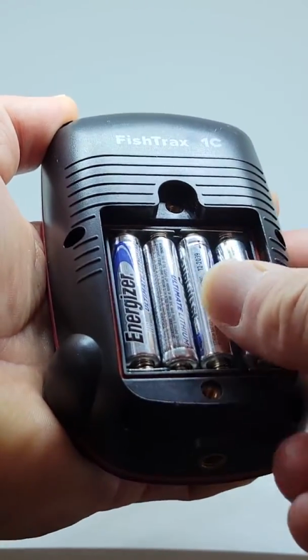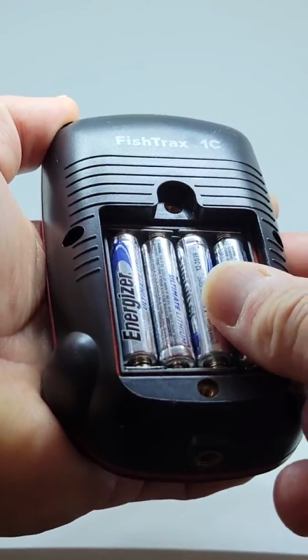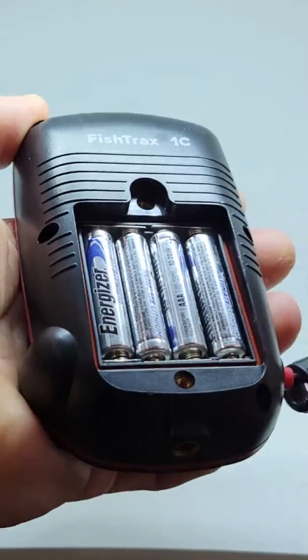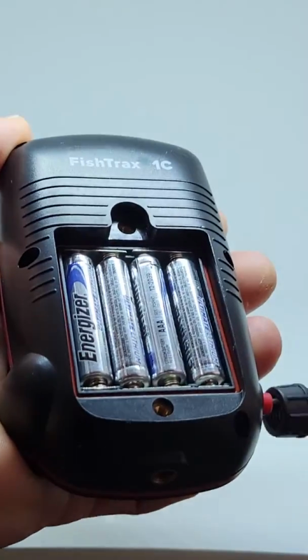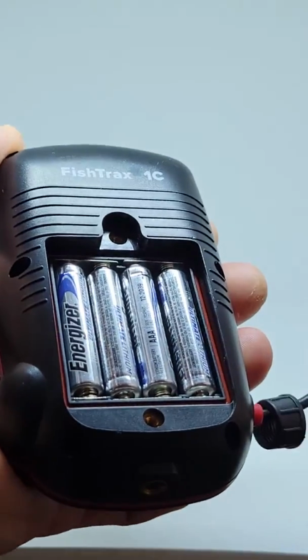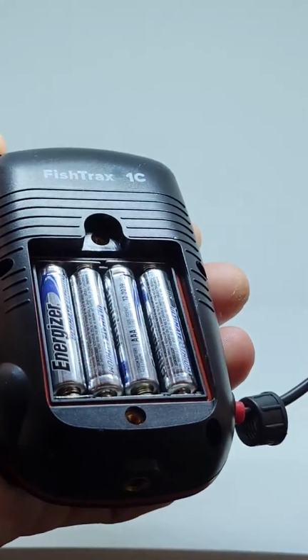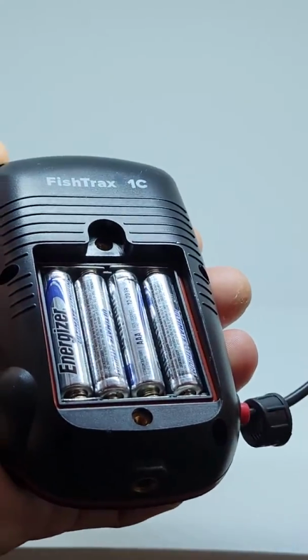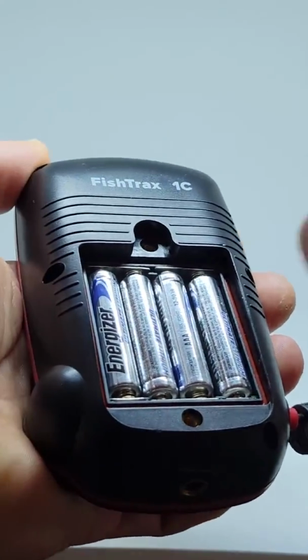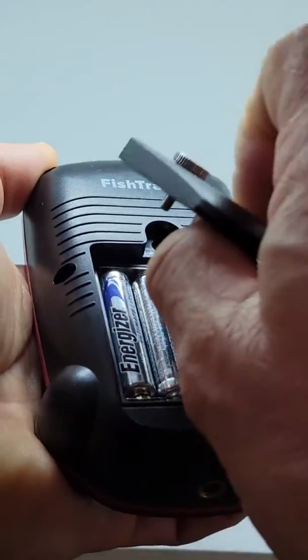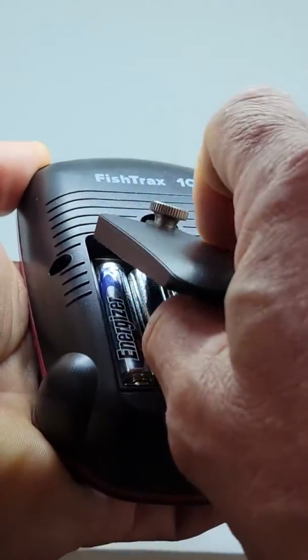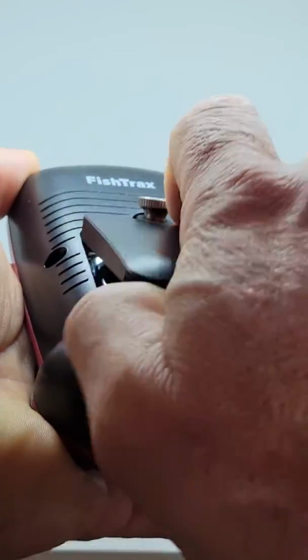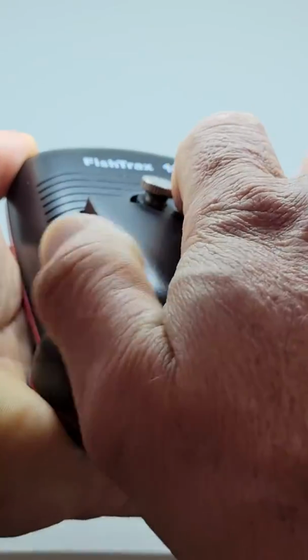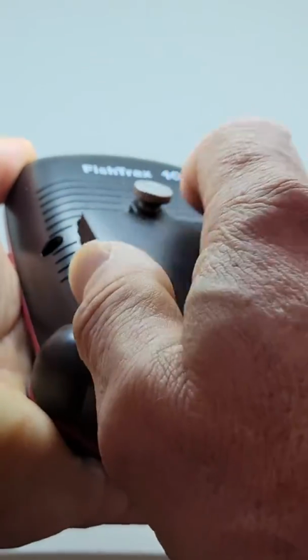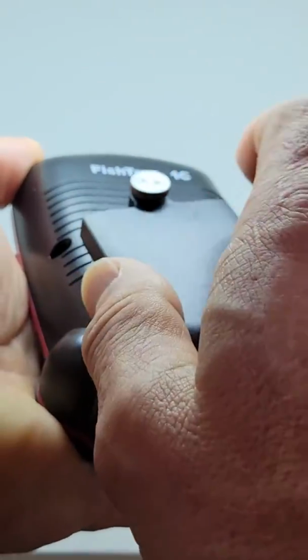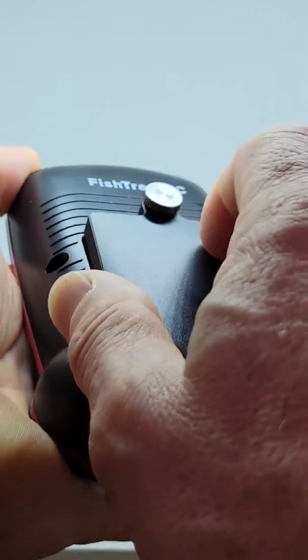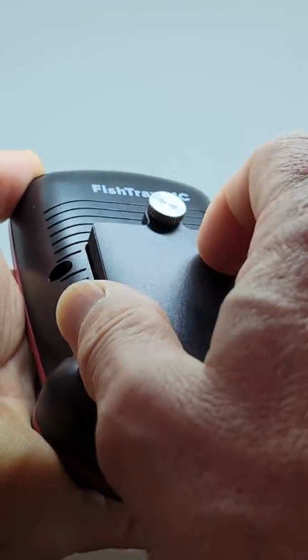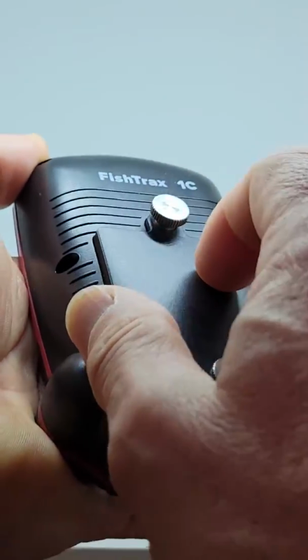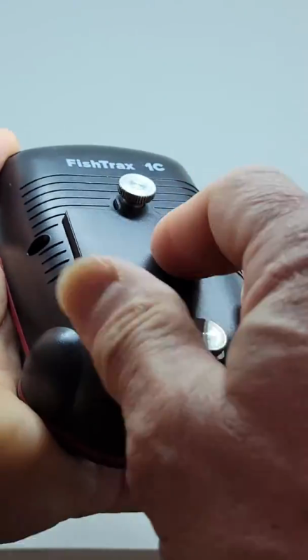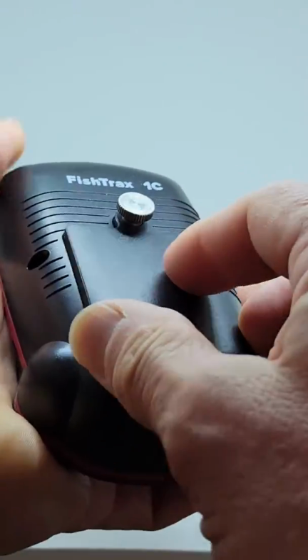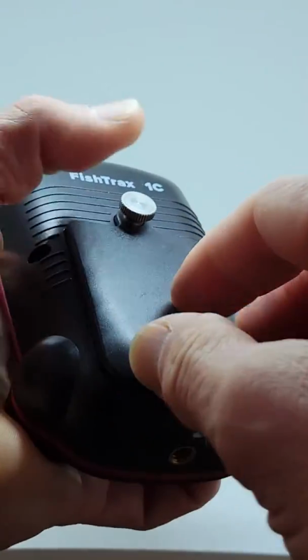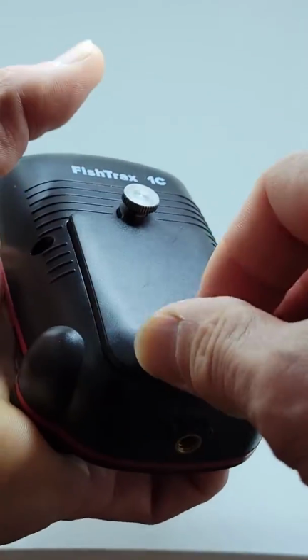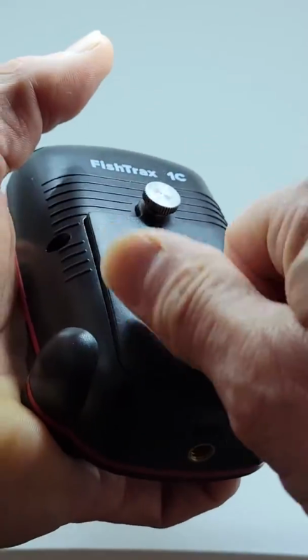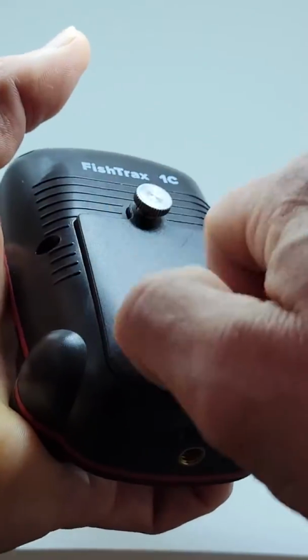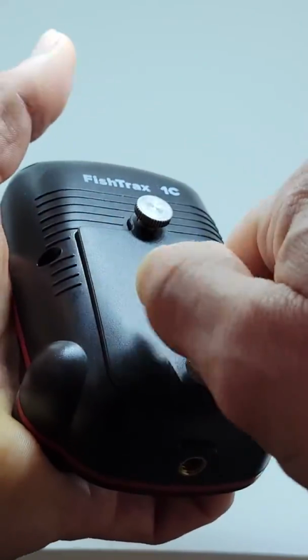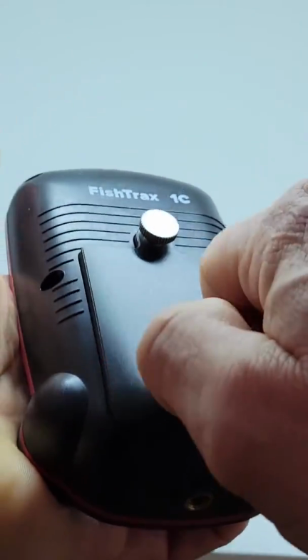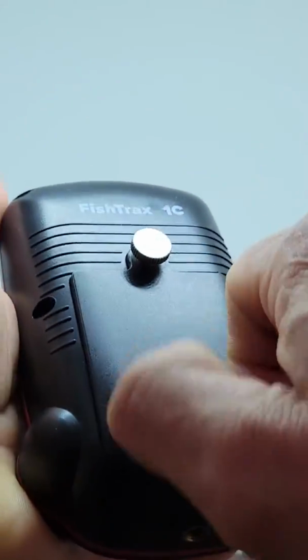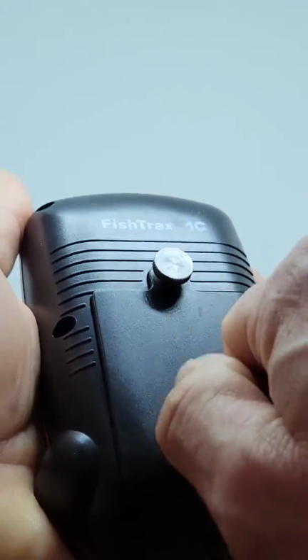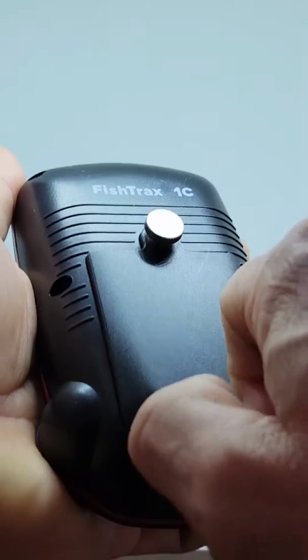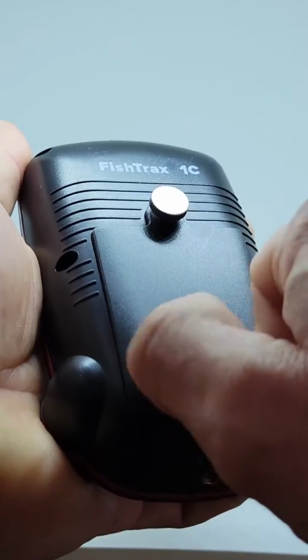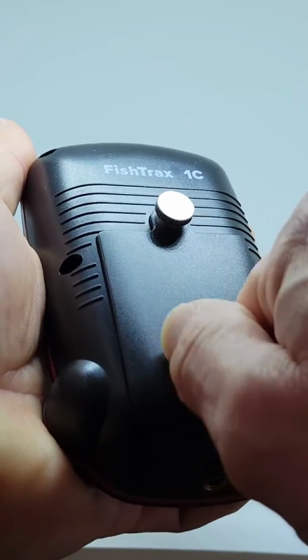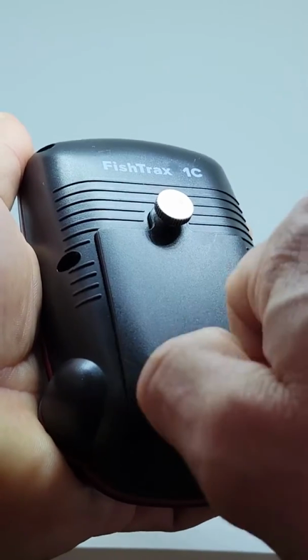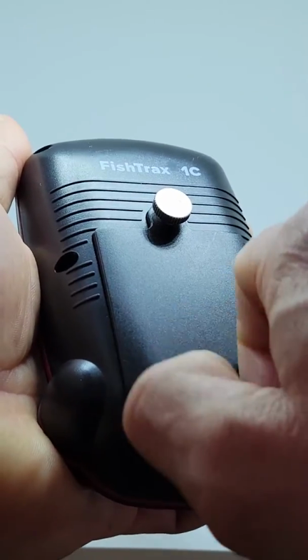Do not use cheap, unbranded batteries, as the performance of your fish finder will be negatively impacted.